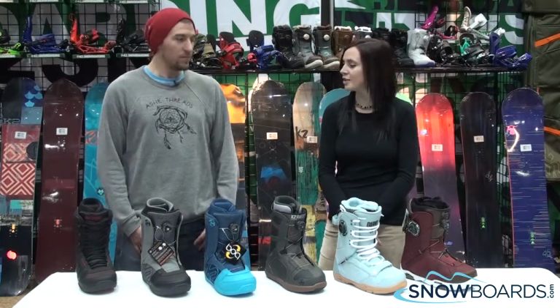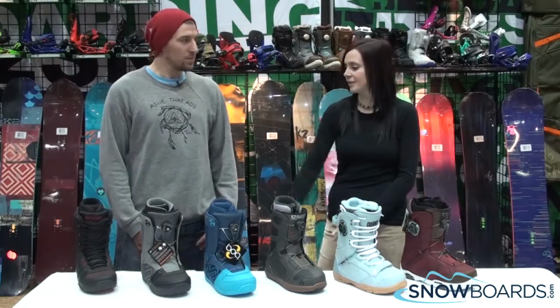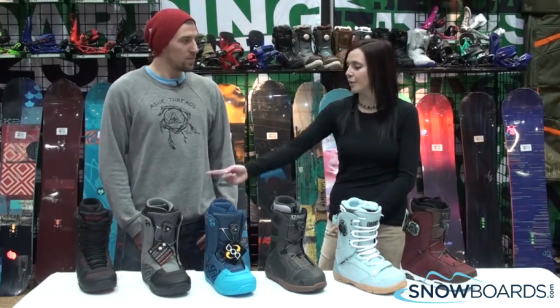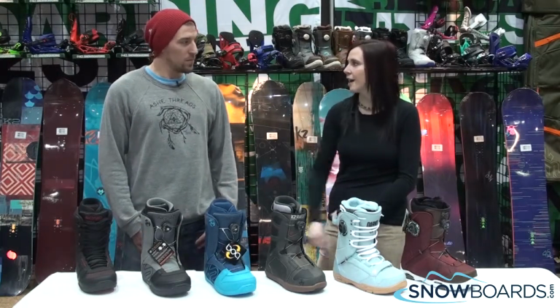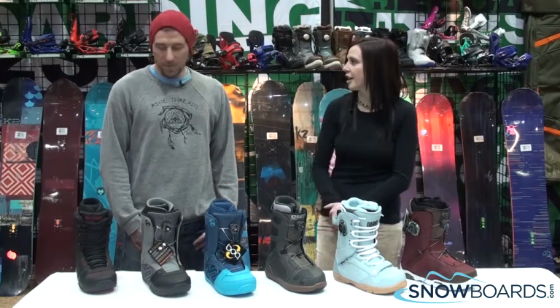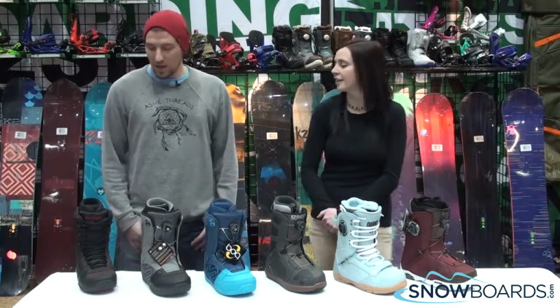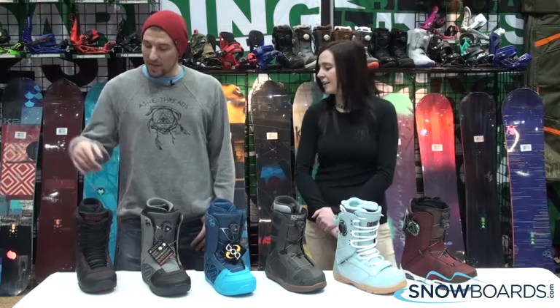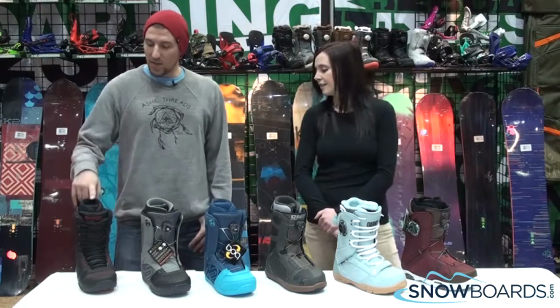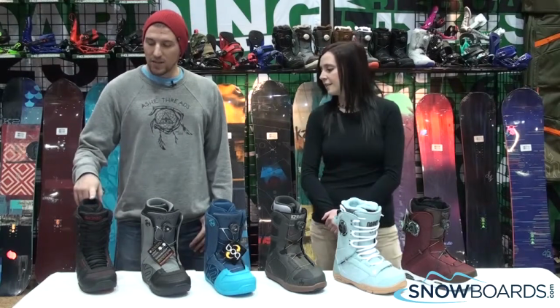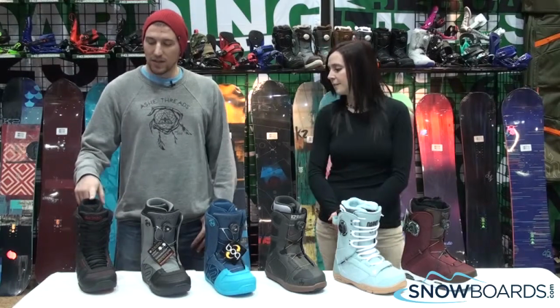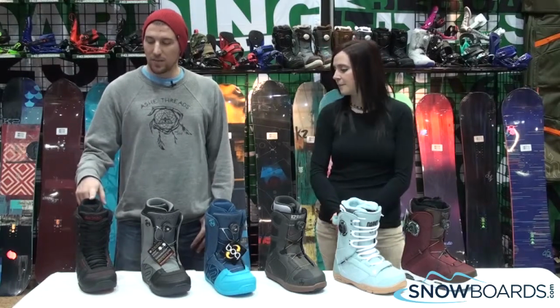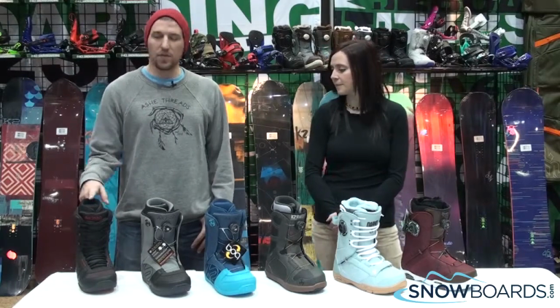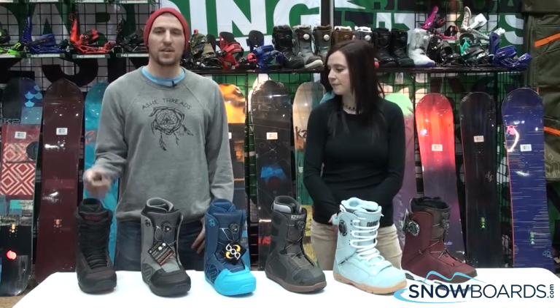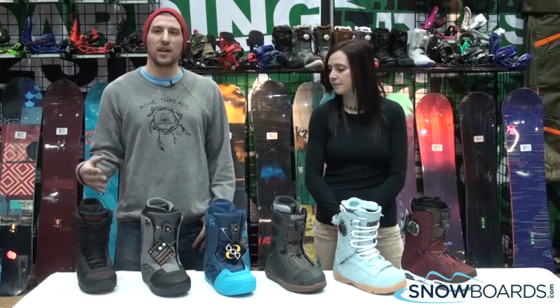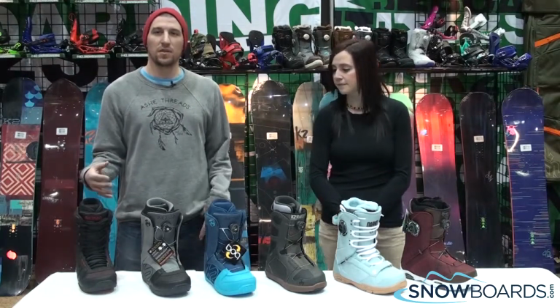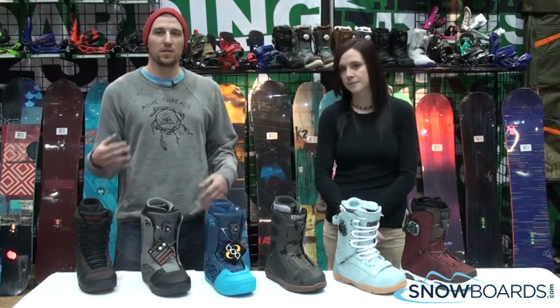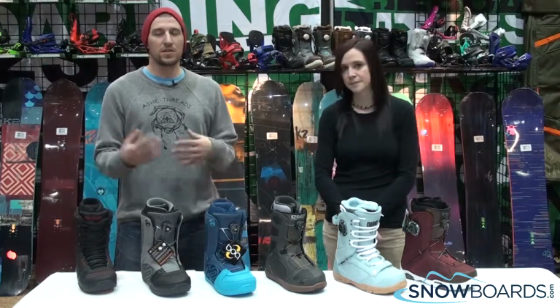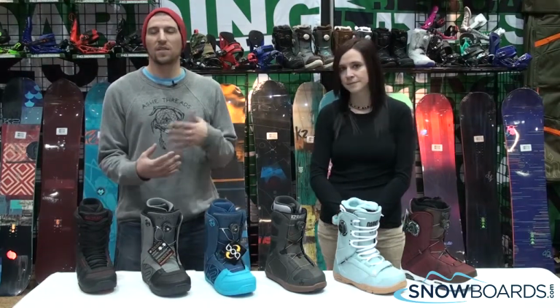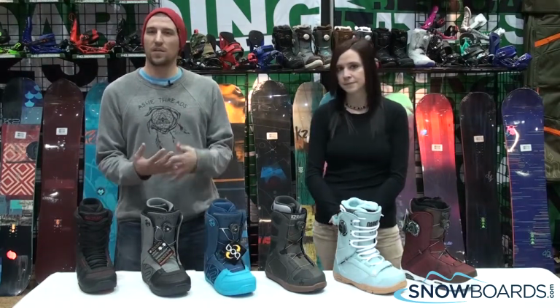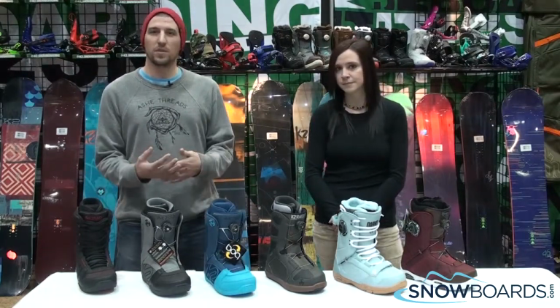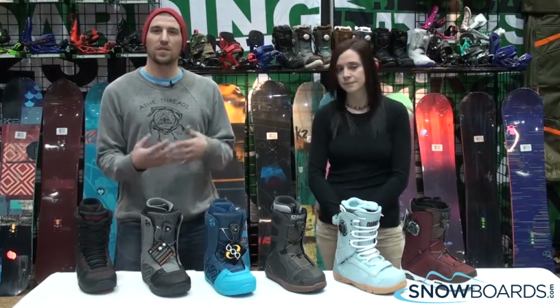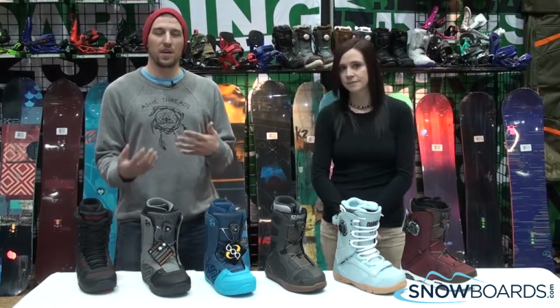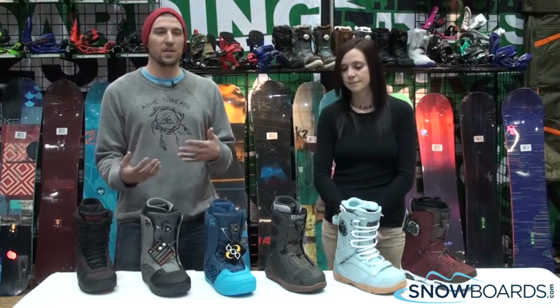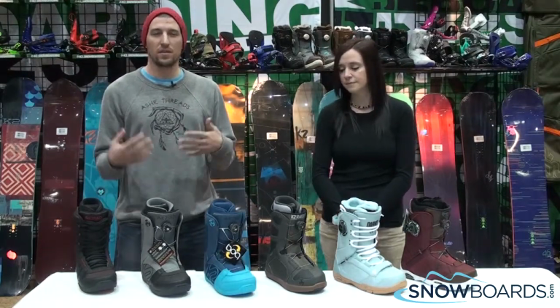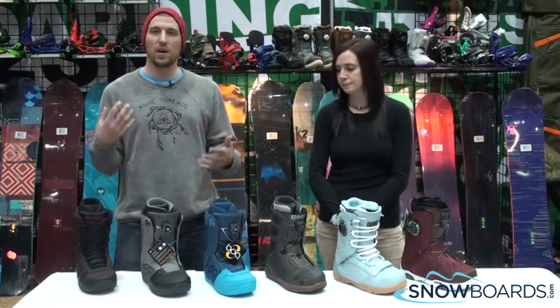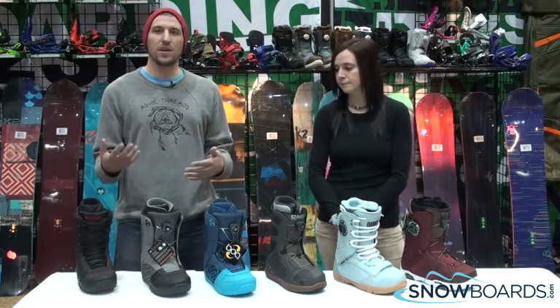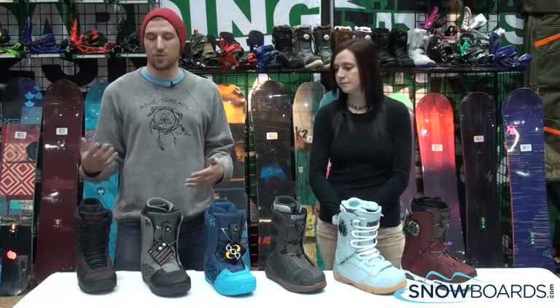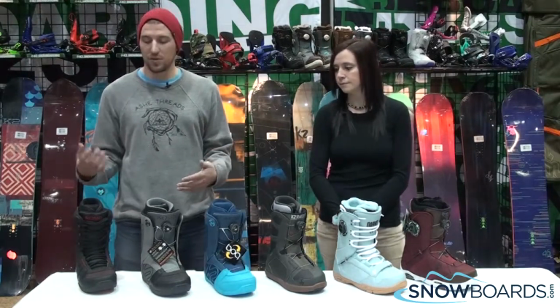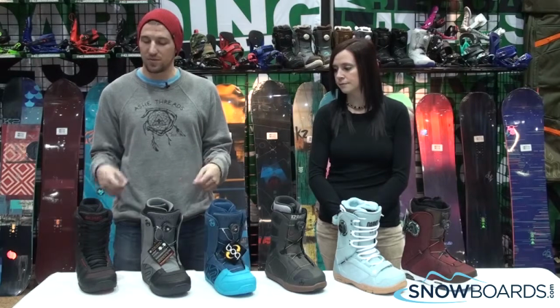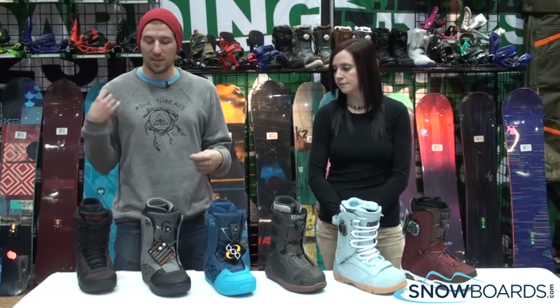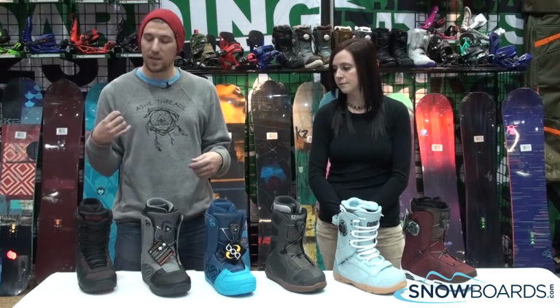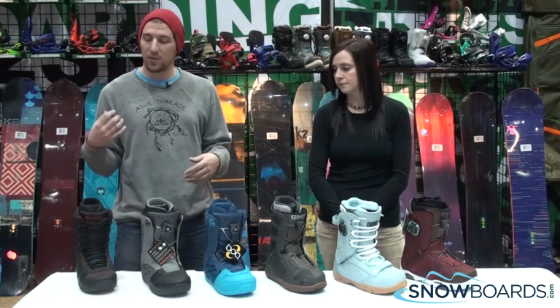So AJ, let's start with the Hashtag. The Hashtag is going to be your entry-level, soft, comfortable, forgiving, large-range-of-motion, lace-up boot.